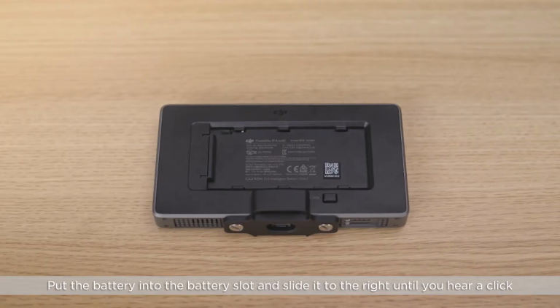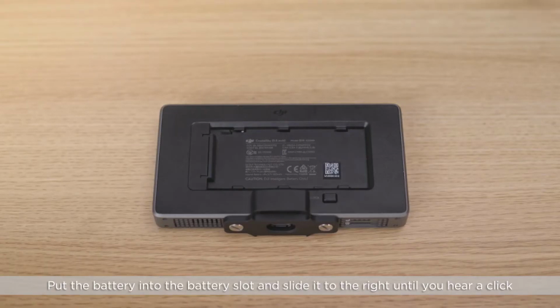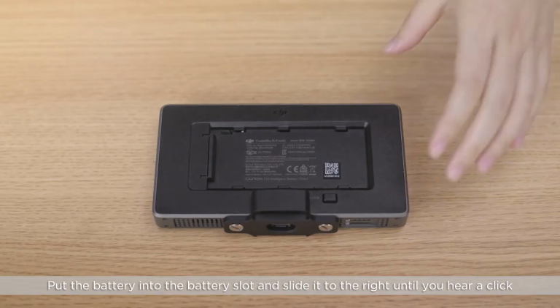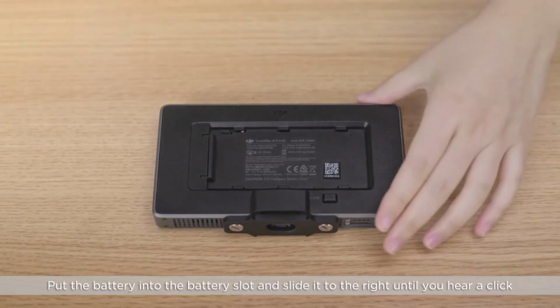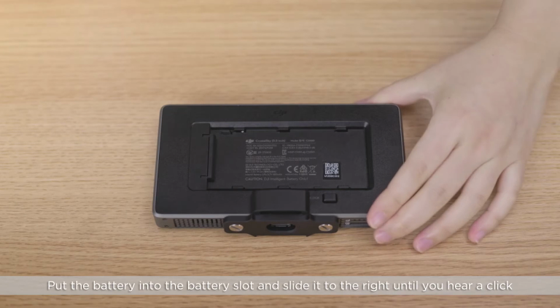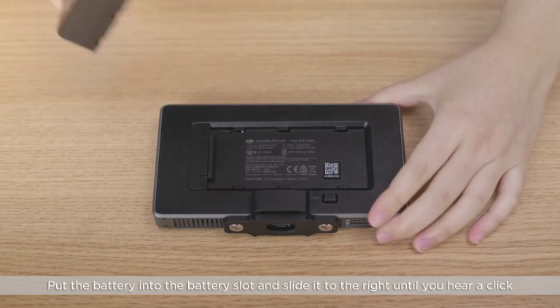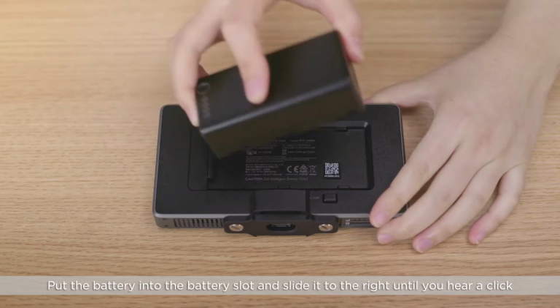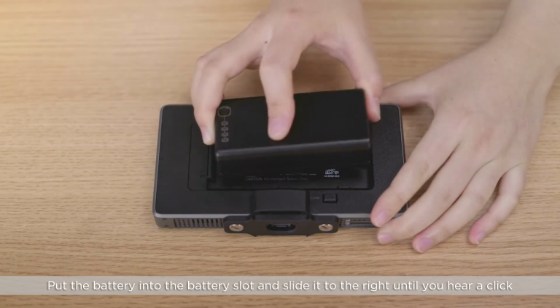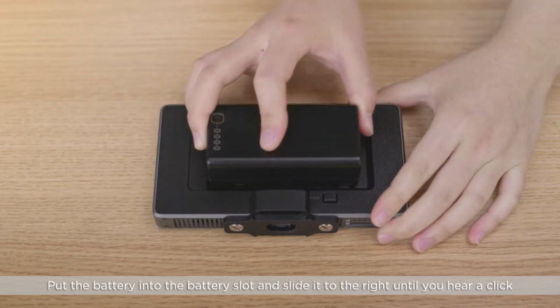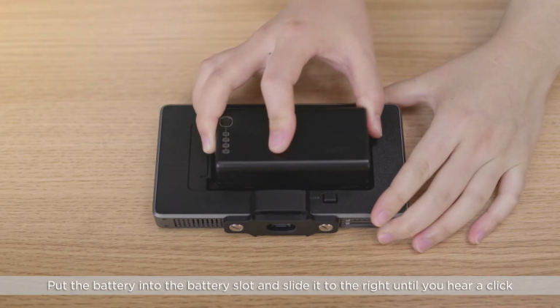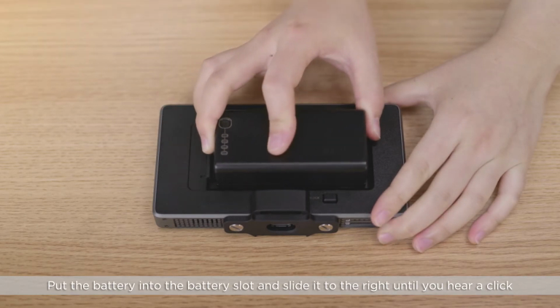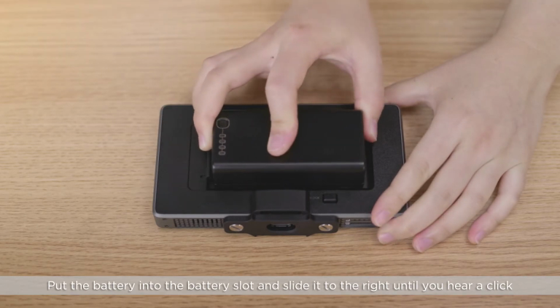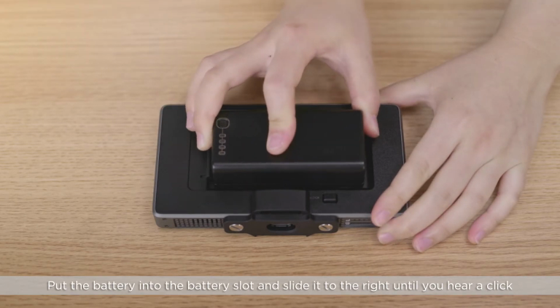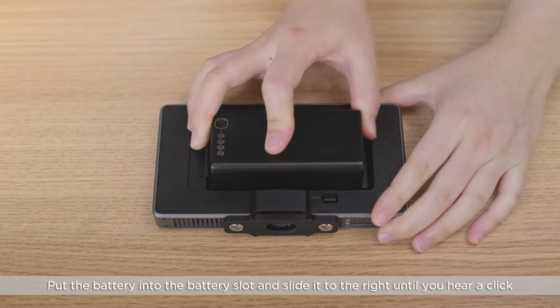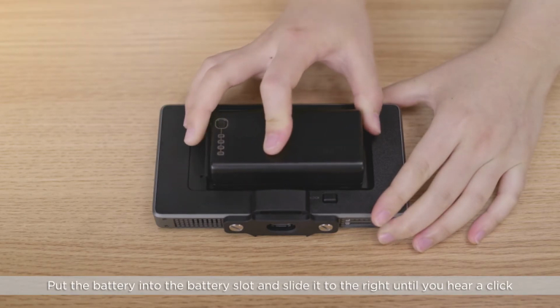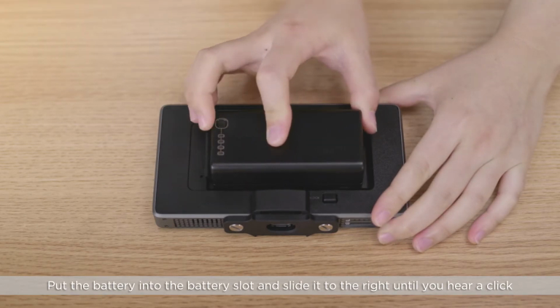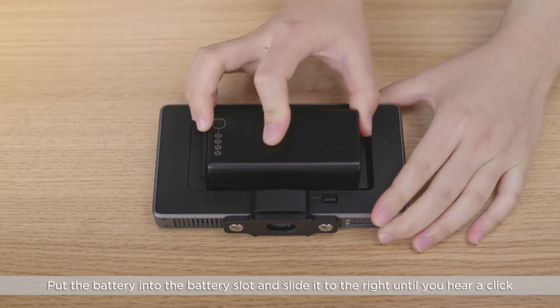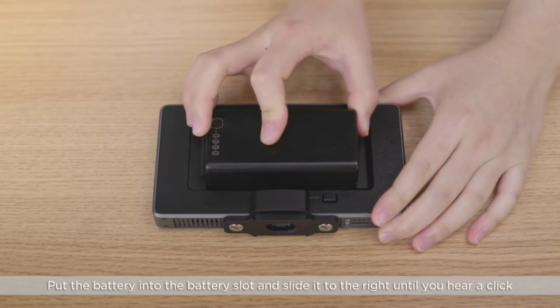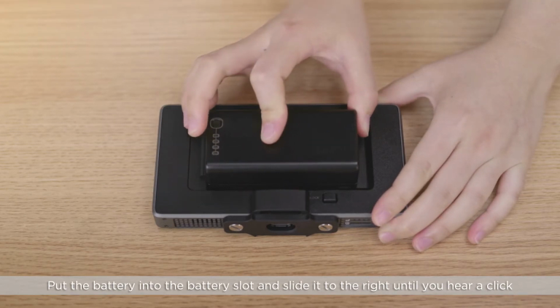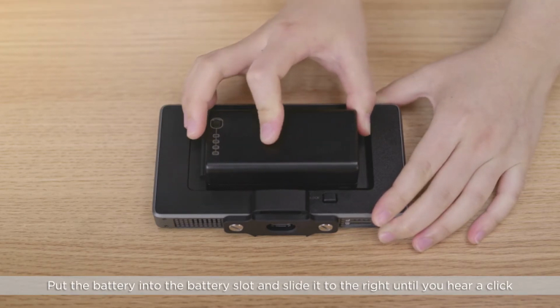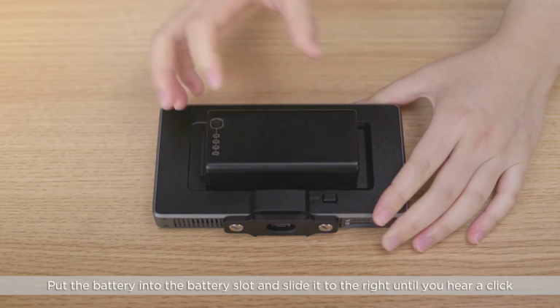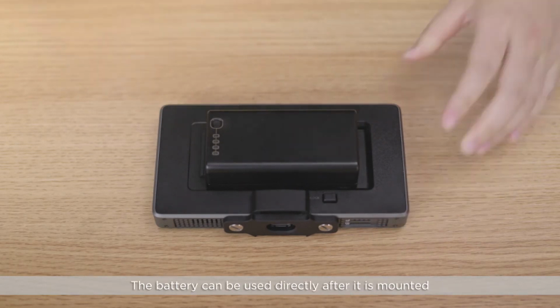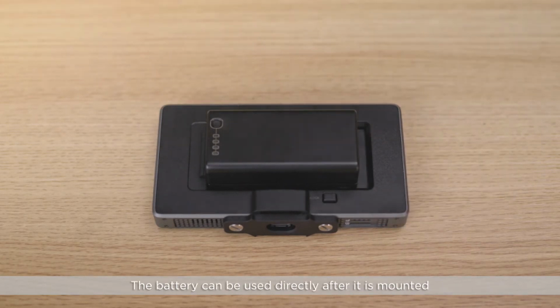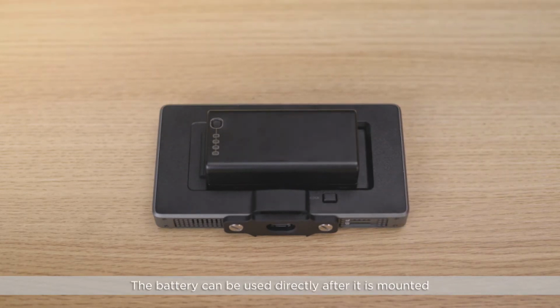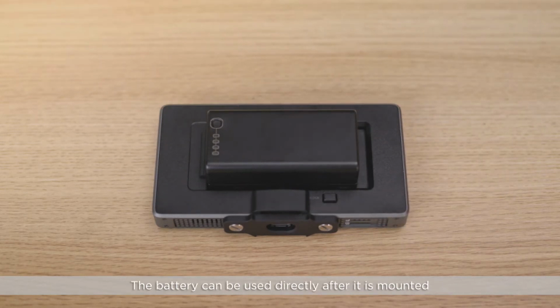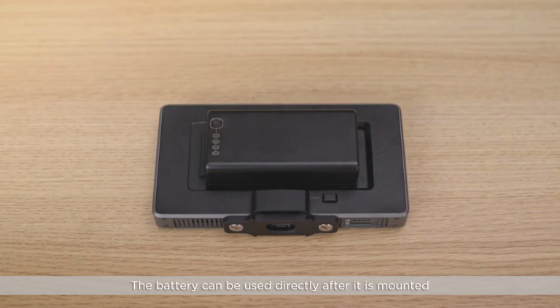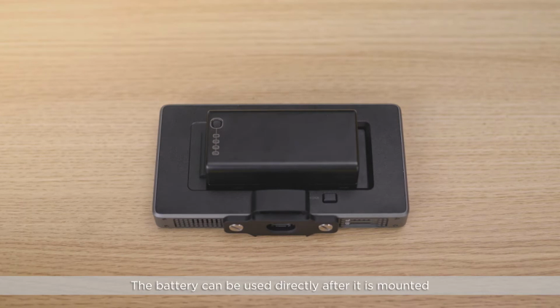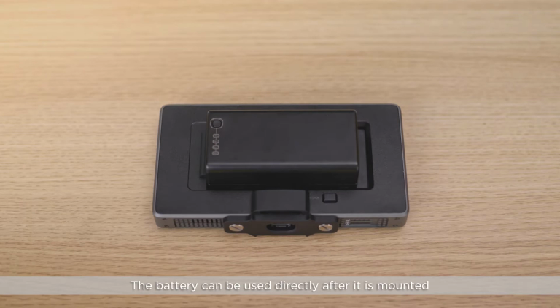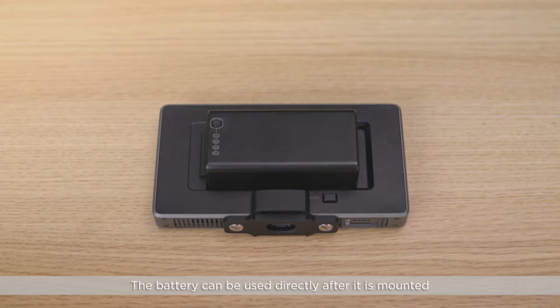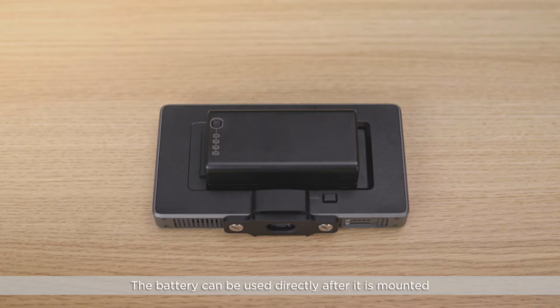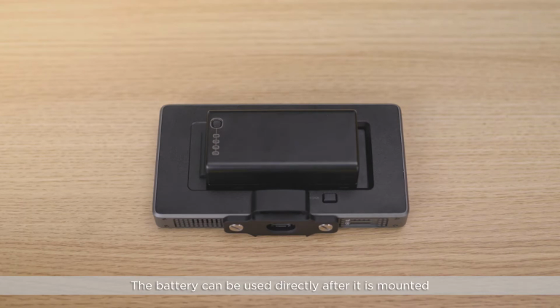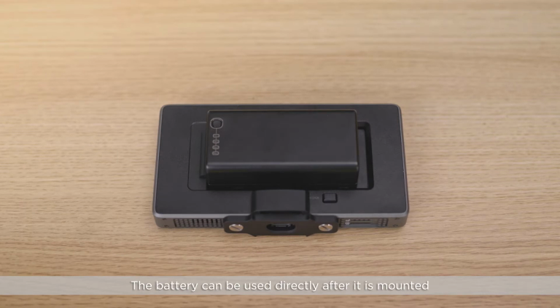Put the battery into the battery slot and slide it to the right until you hear a click. The battery can be used directly after it's mounted.